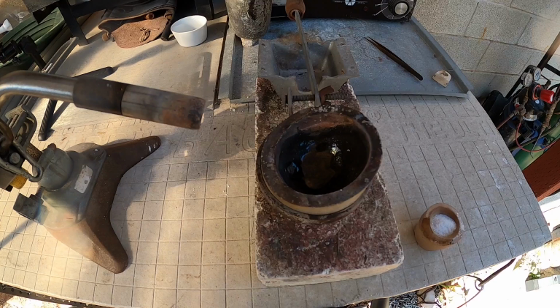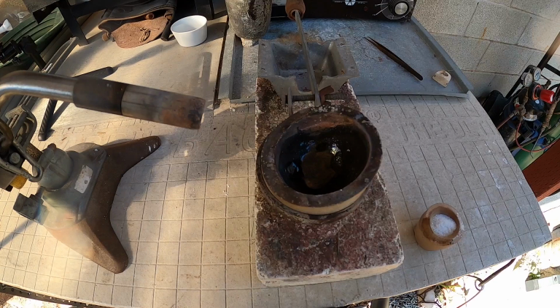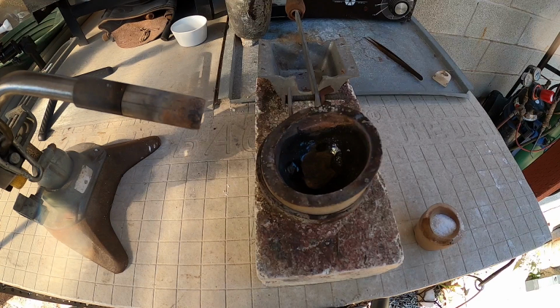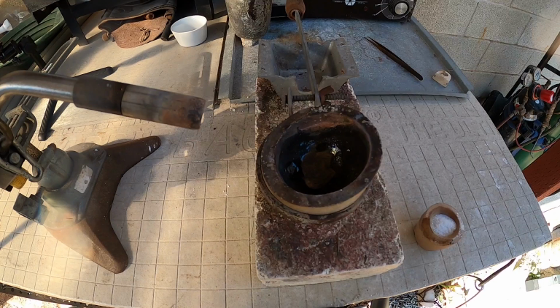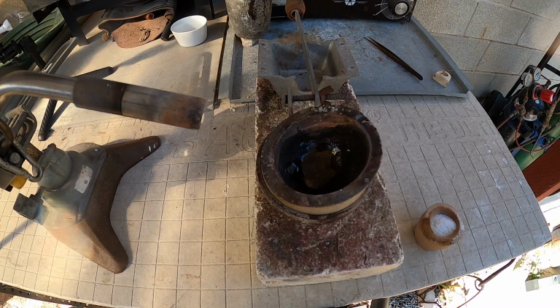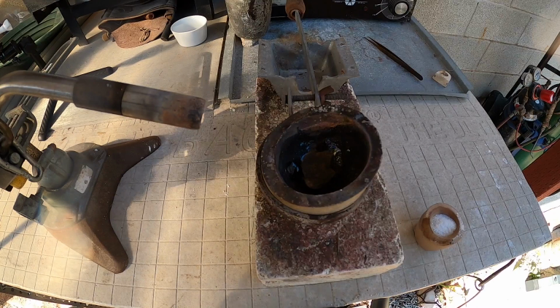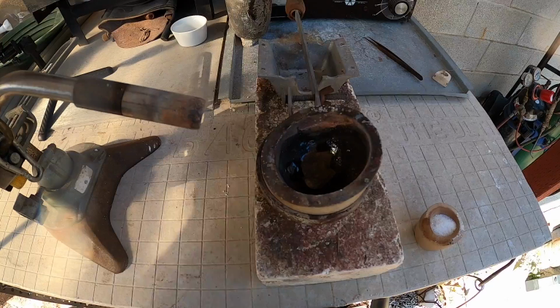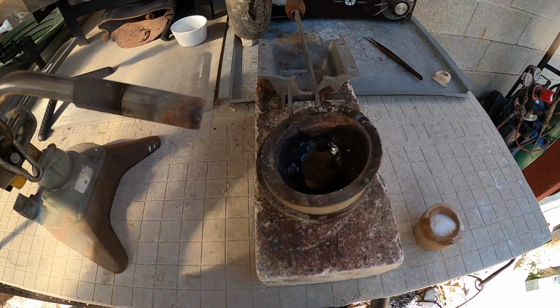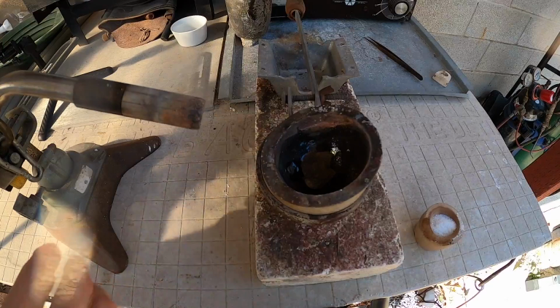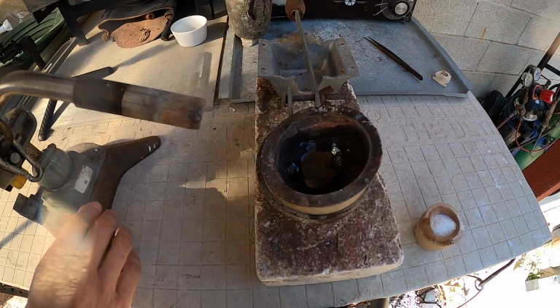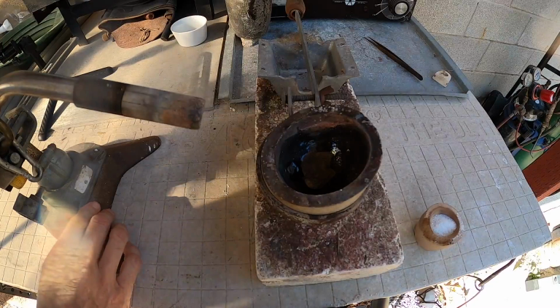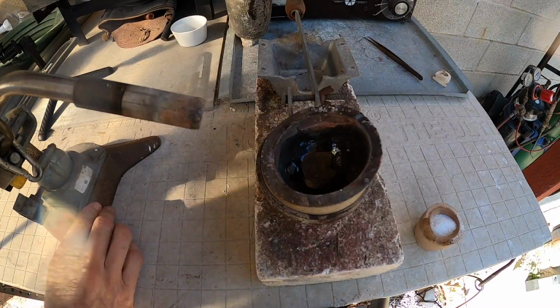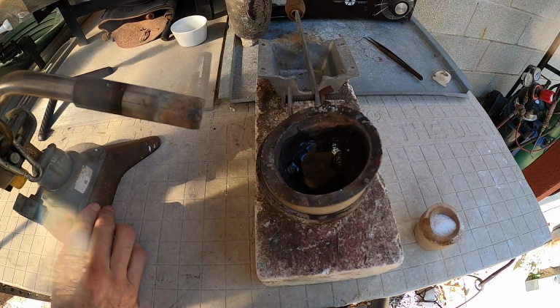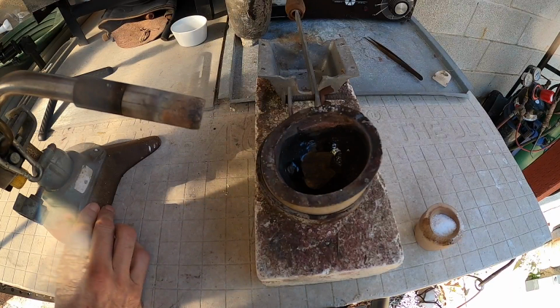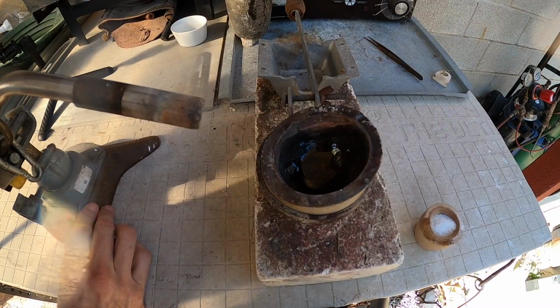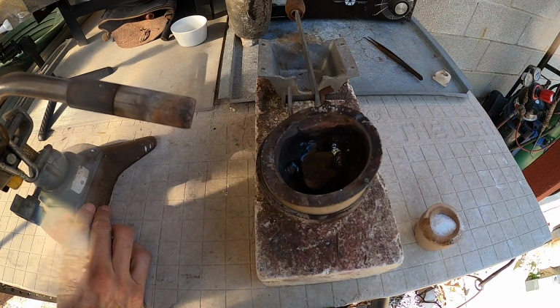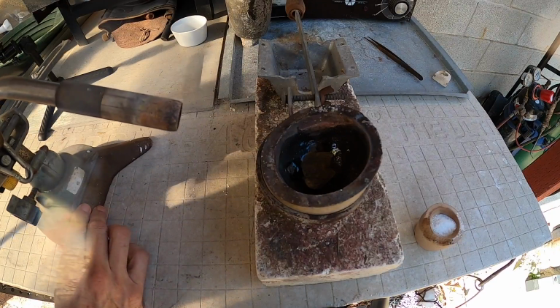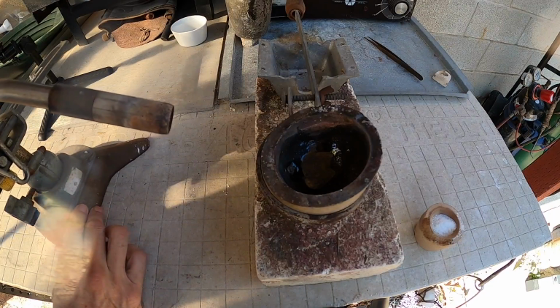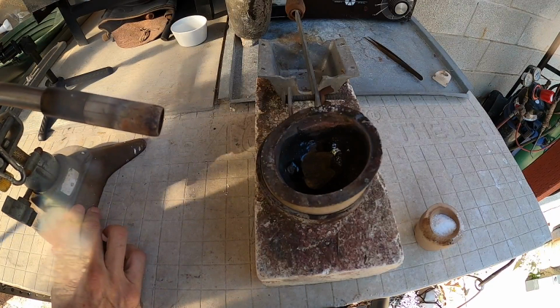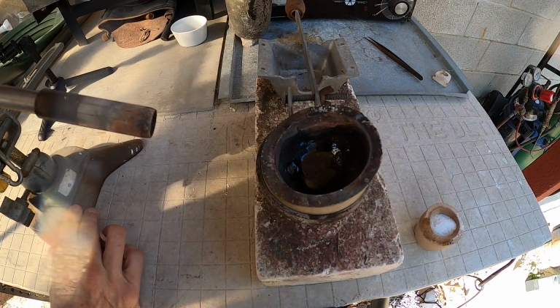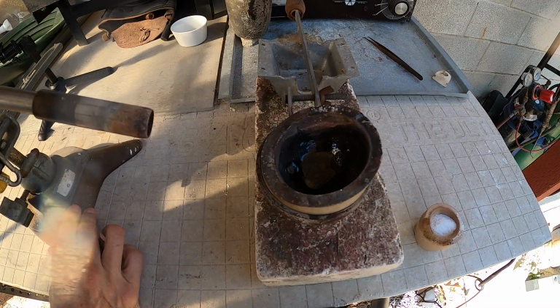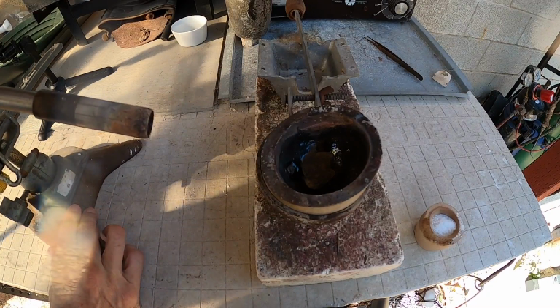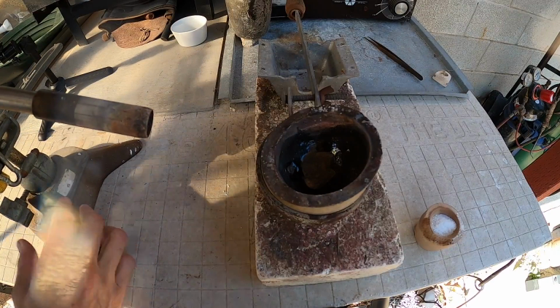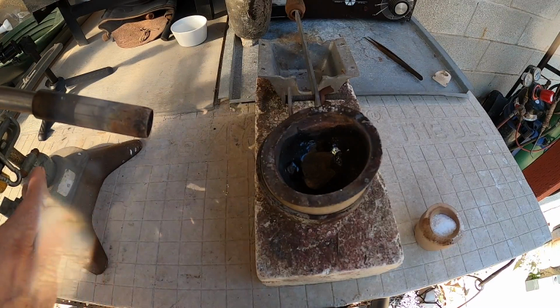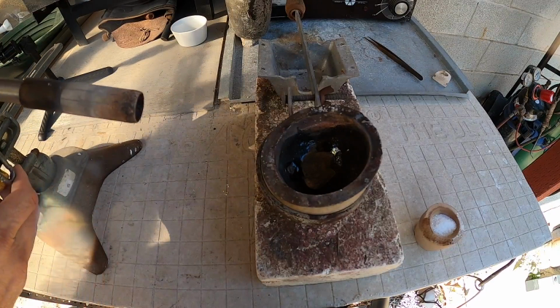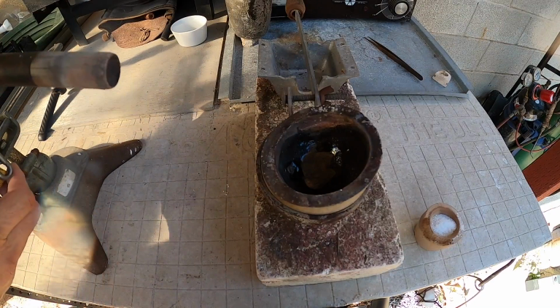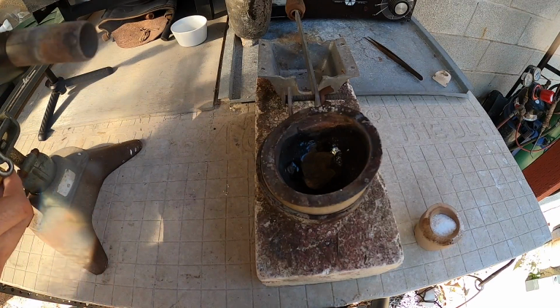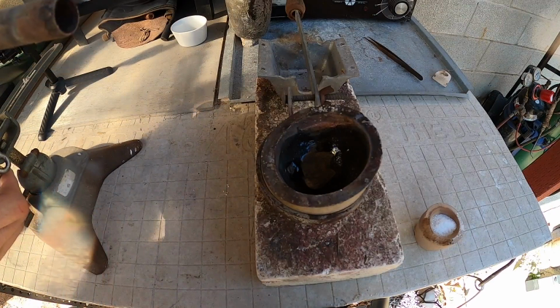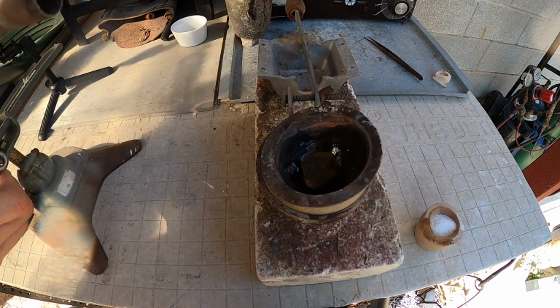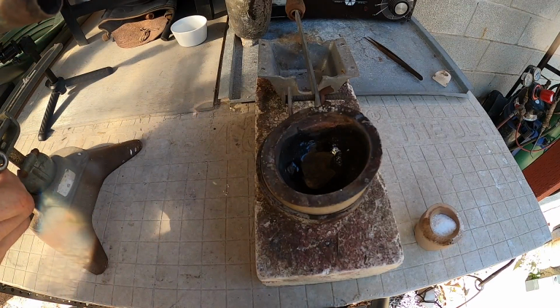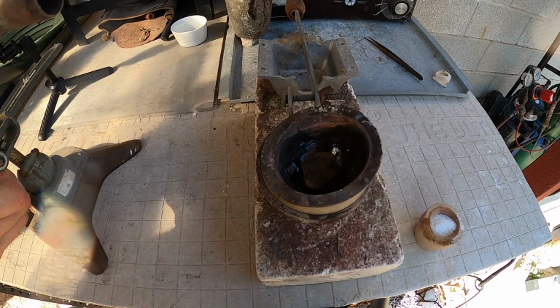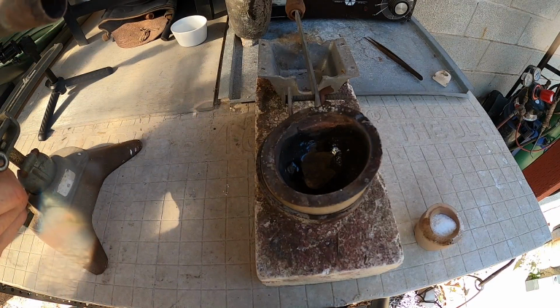Alright, it's time to melt this thing down. First we've got to drive off all the moisture and heat this thing up slowly.